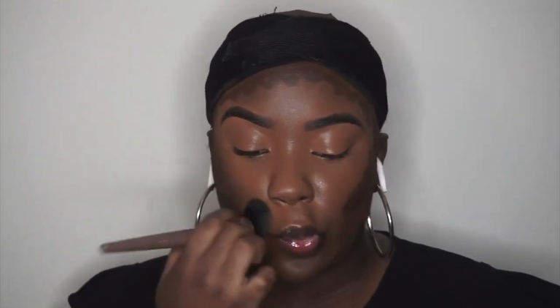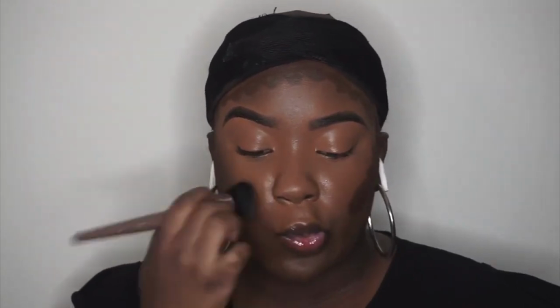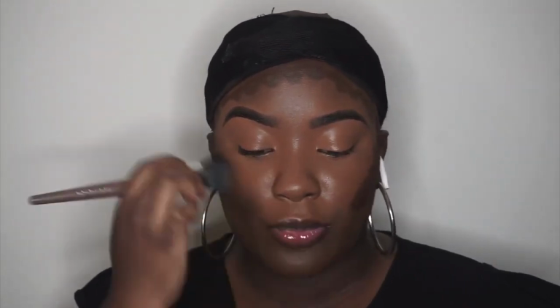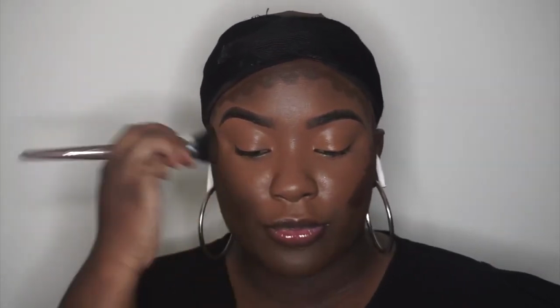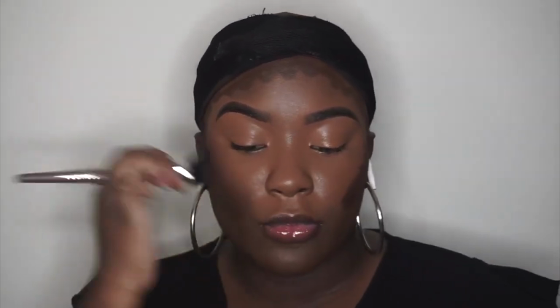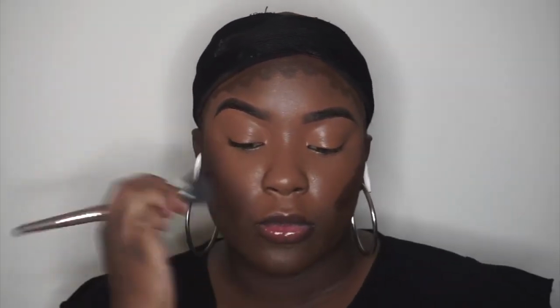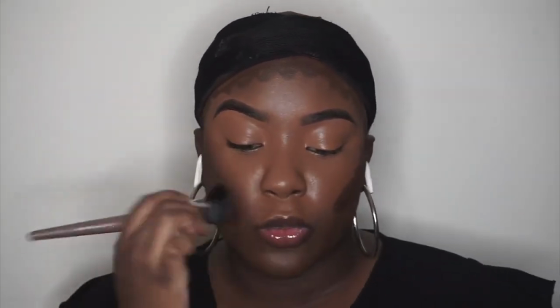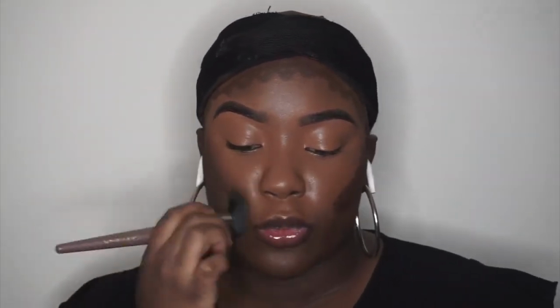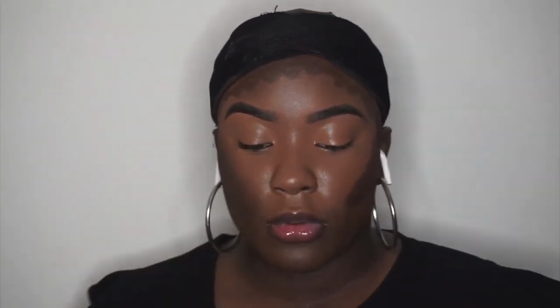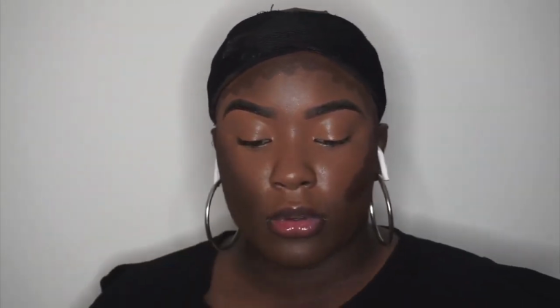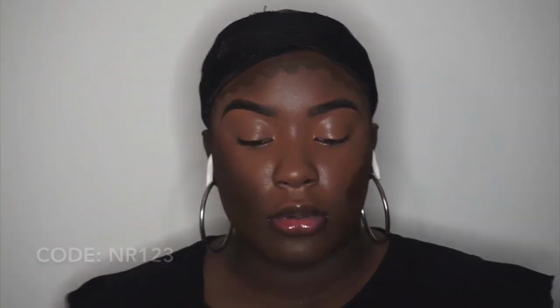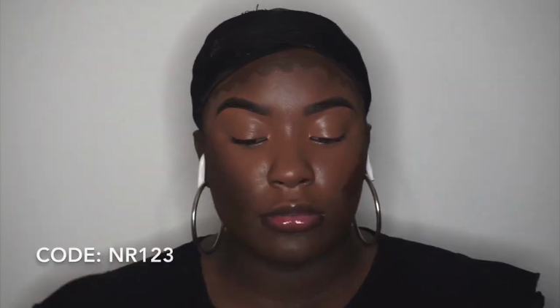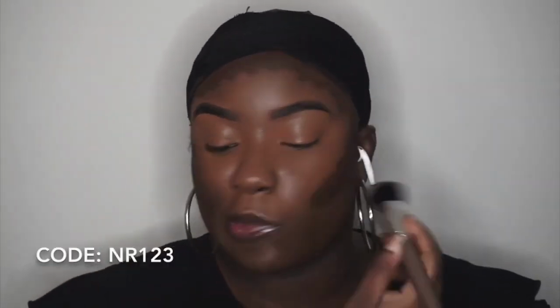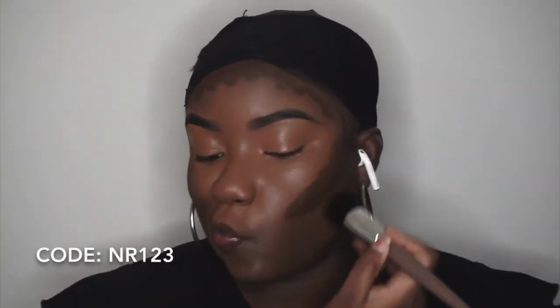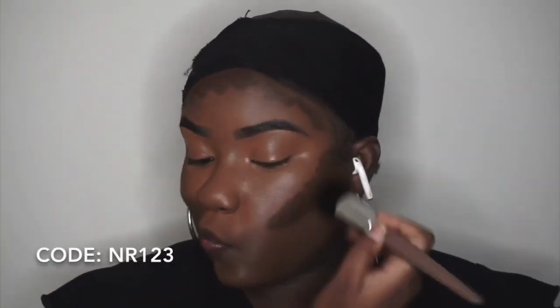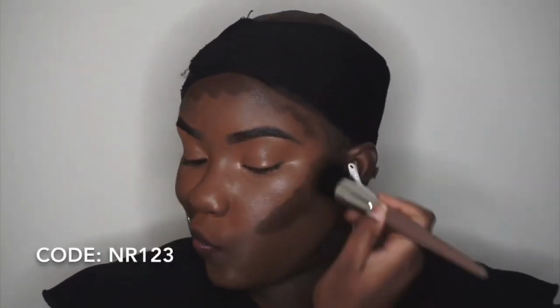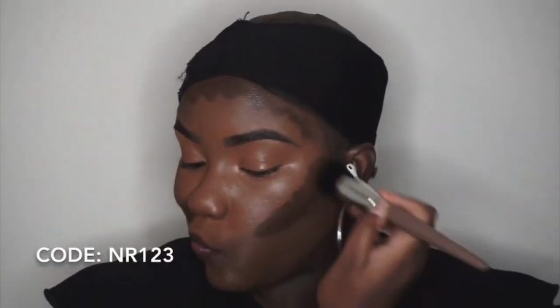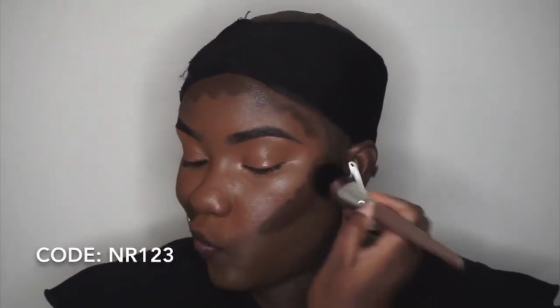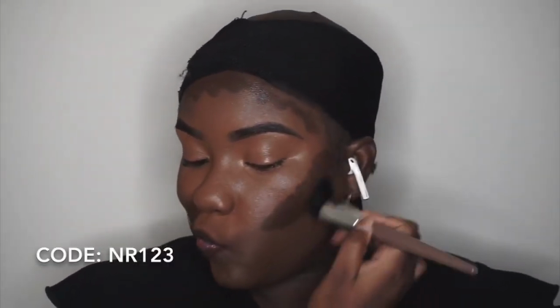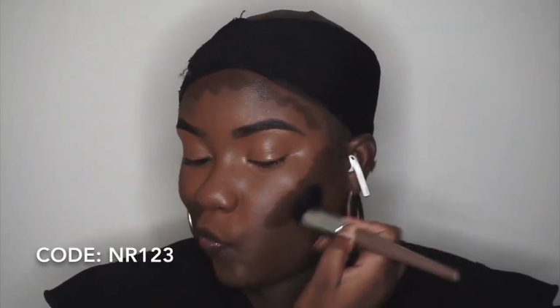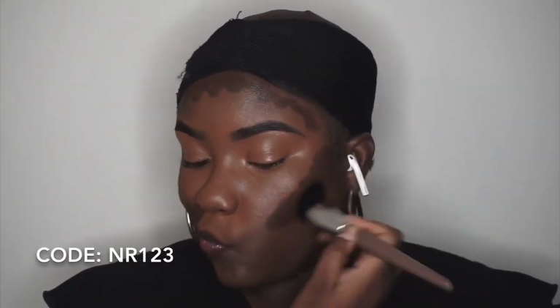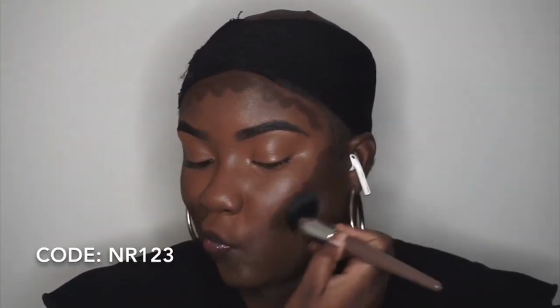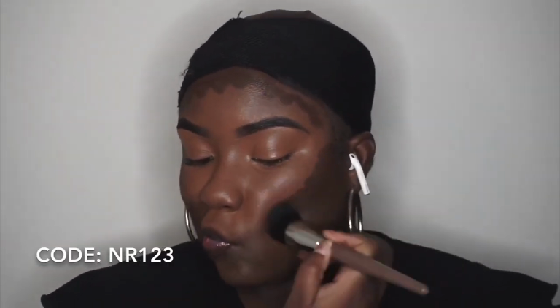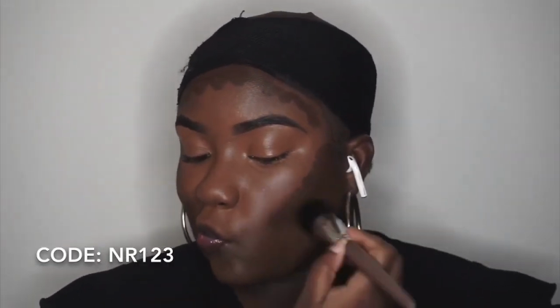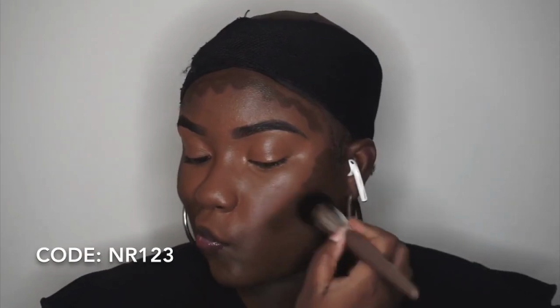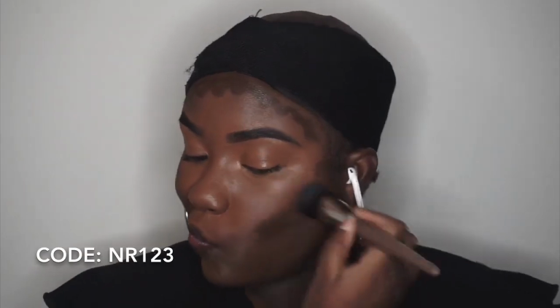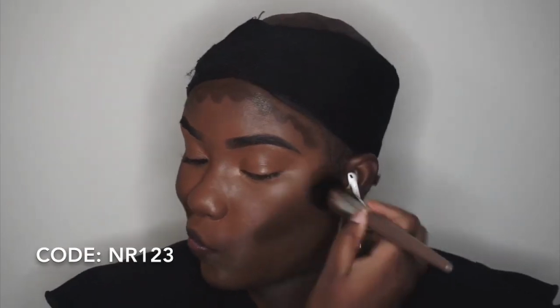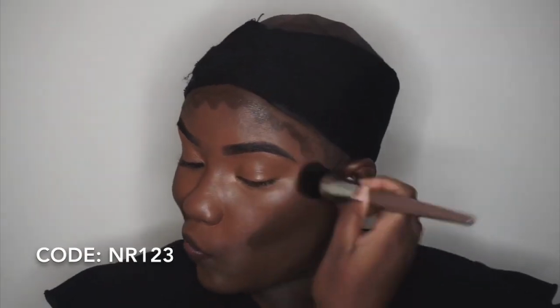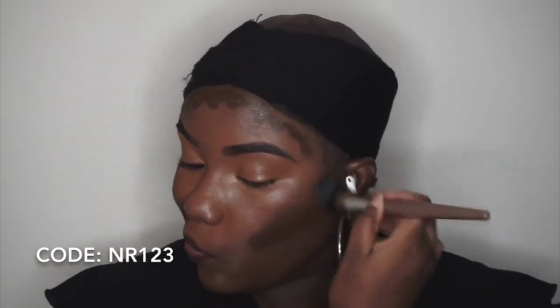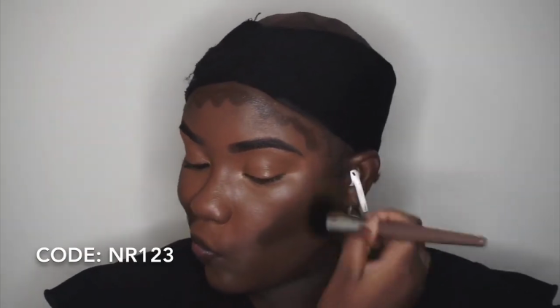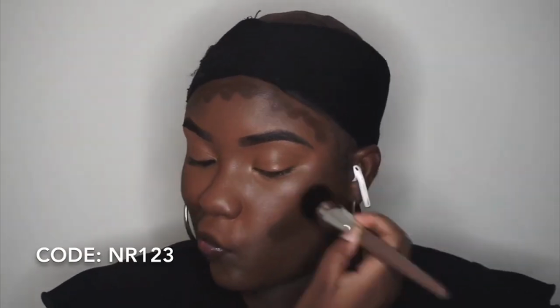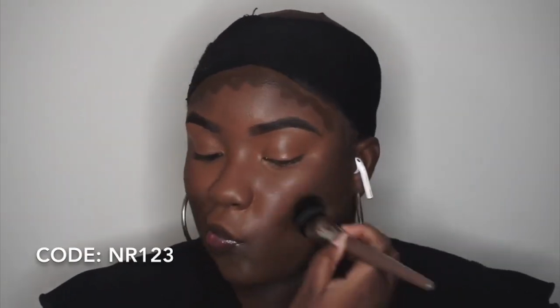Also, if you would like to save some money on purchasing this unit, use code NR123.